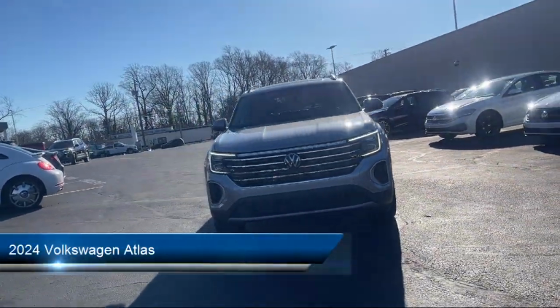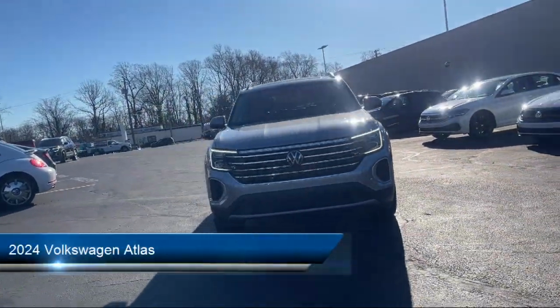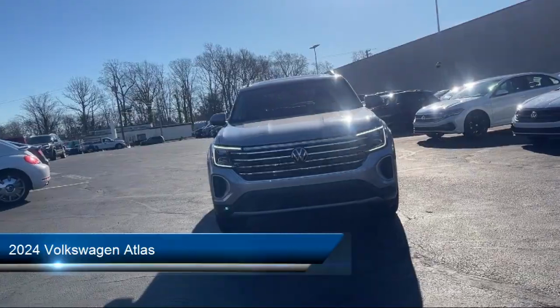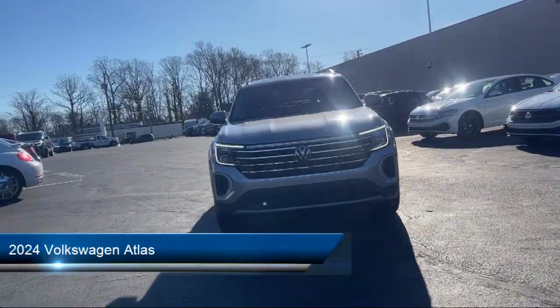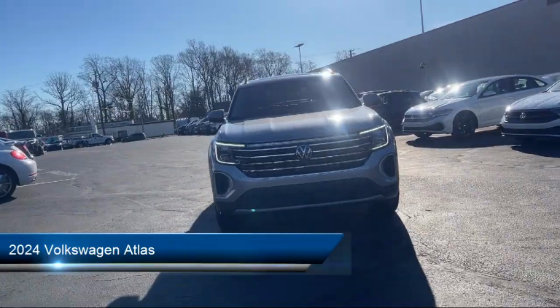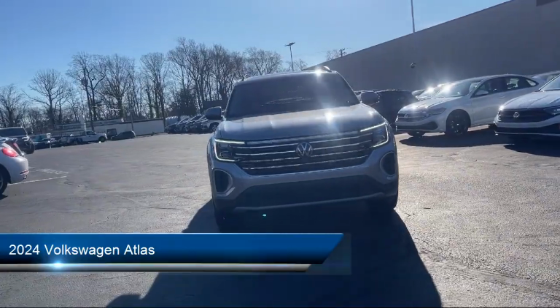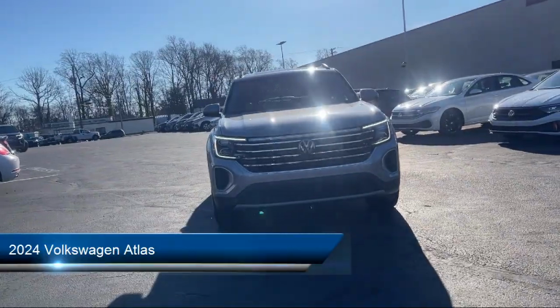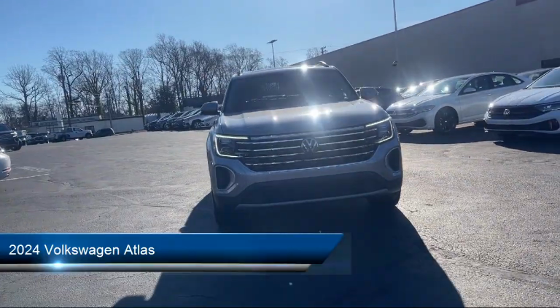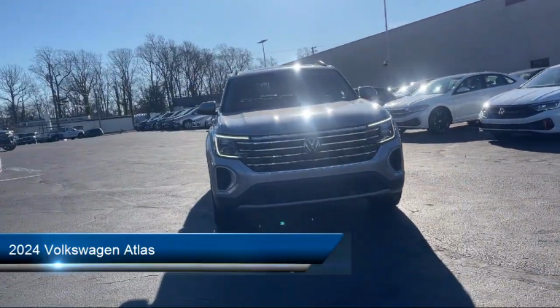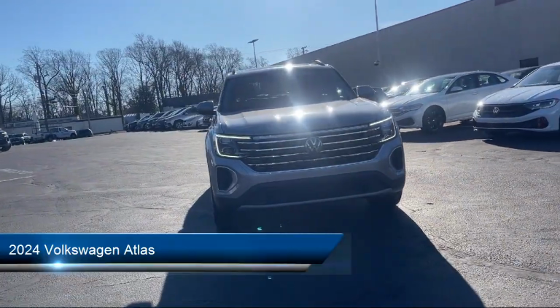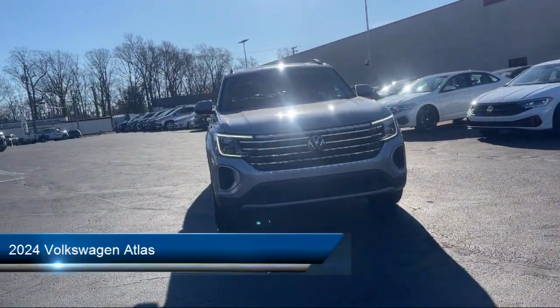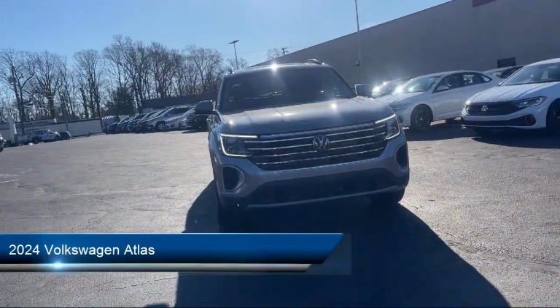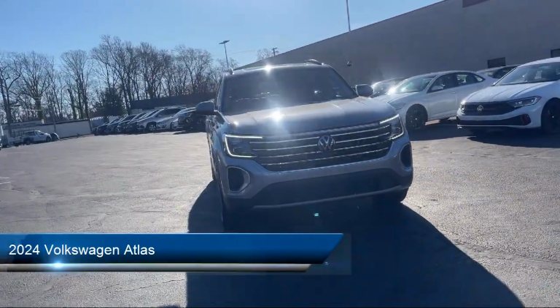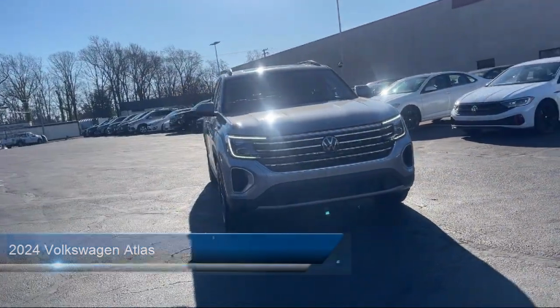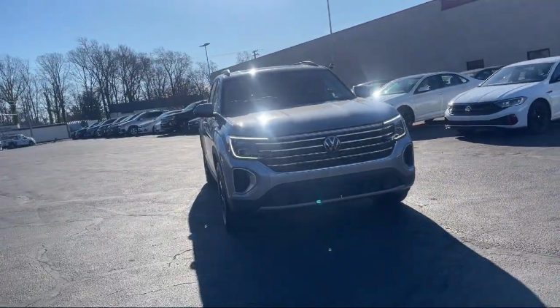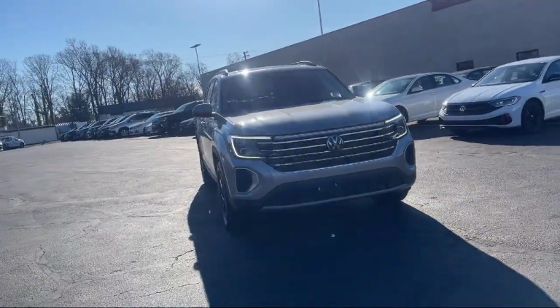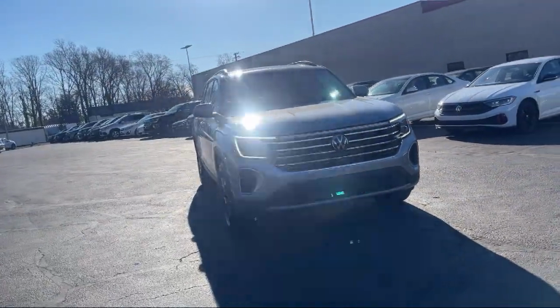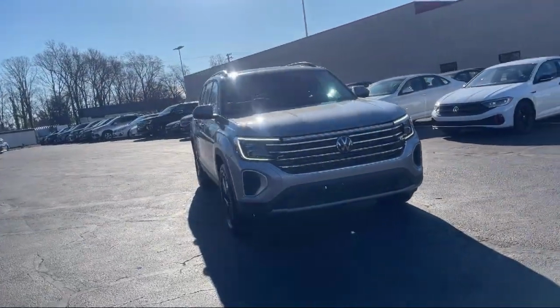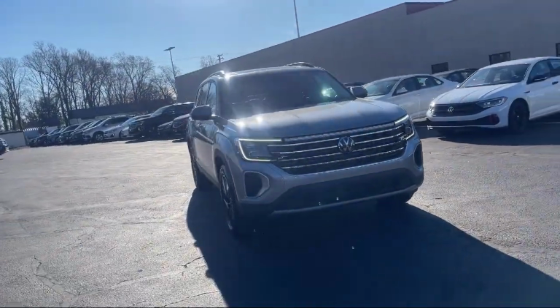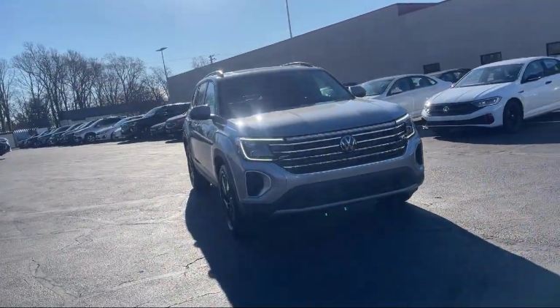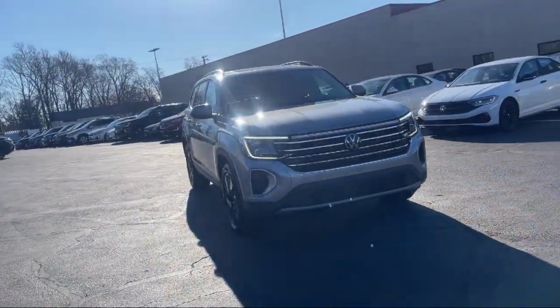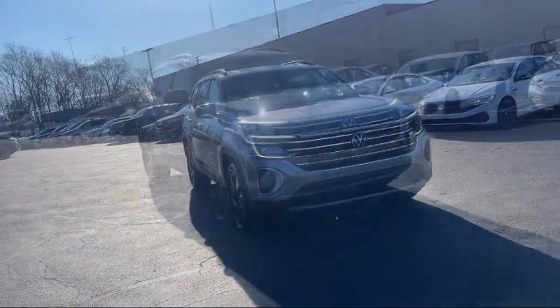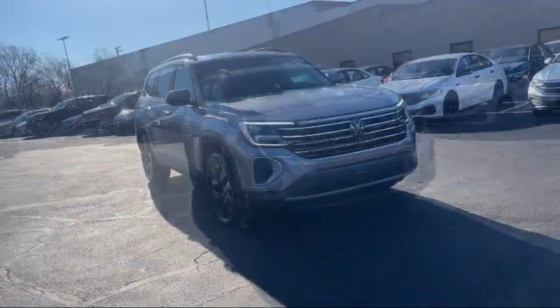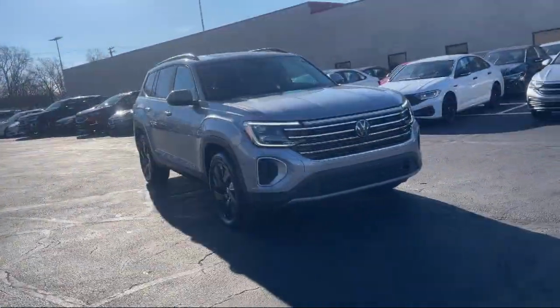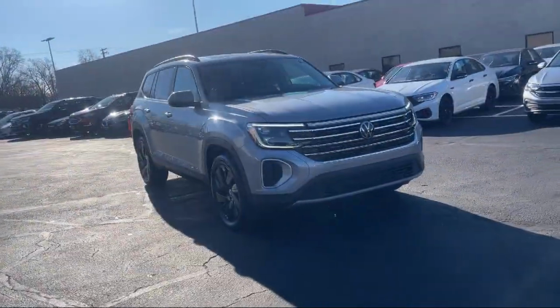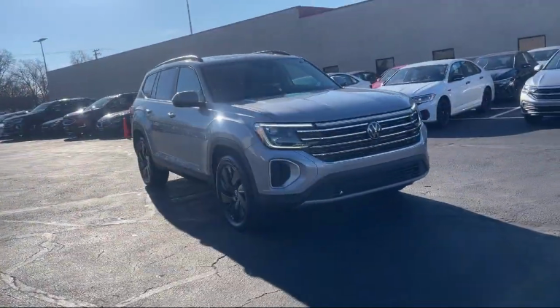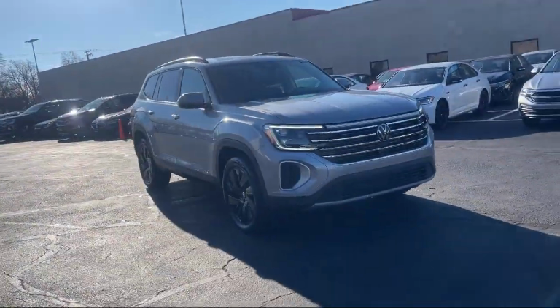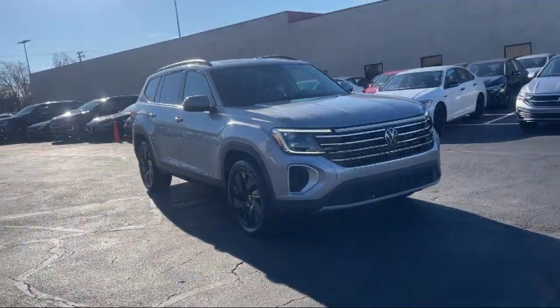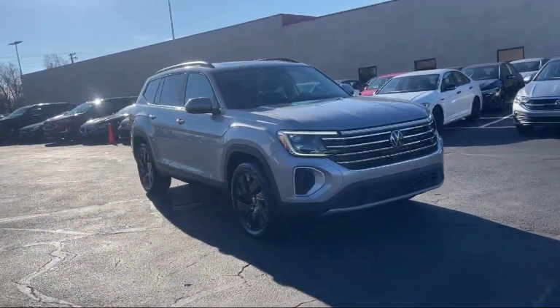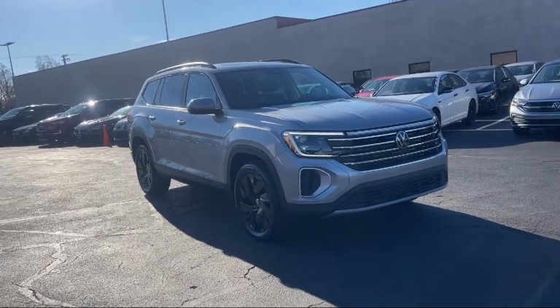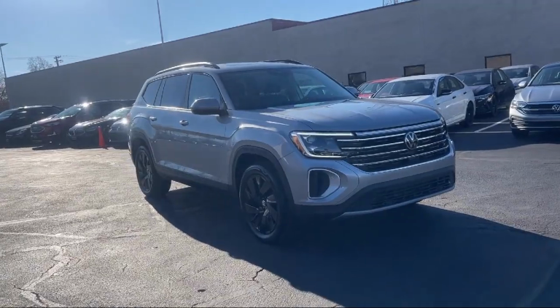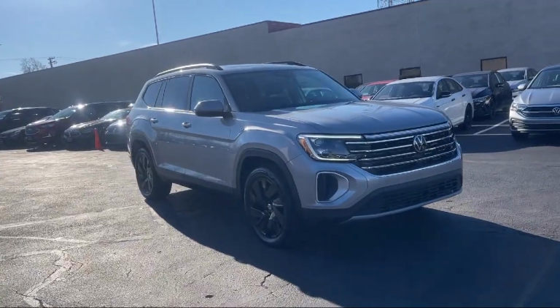It comes equipped with many standard and optional features and has less than 5,000 miles on the odometer.